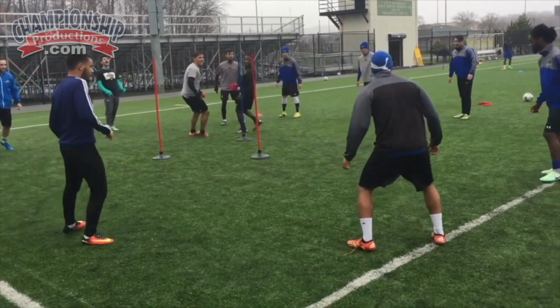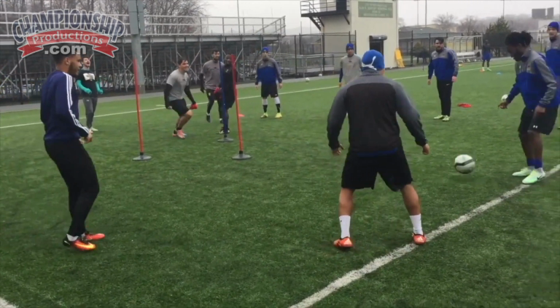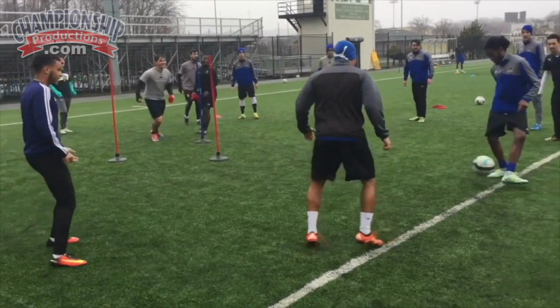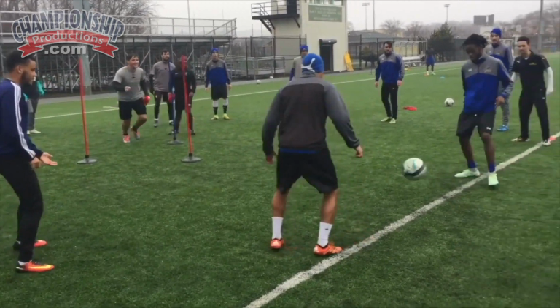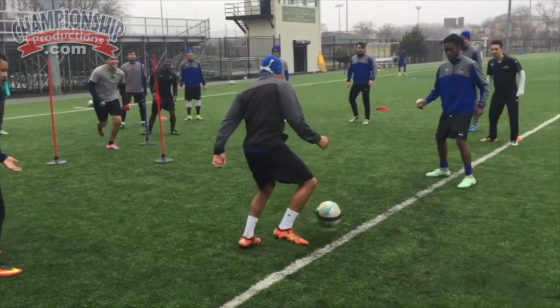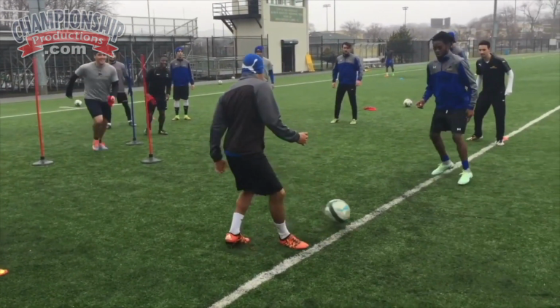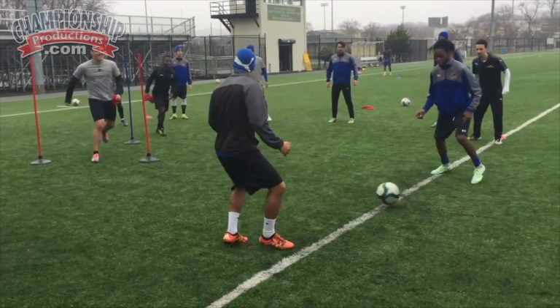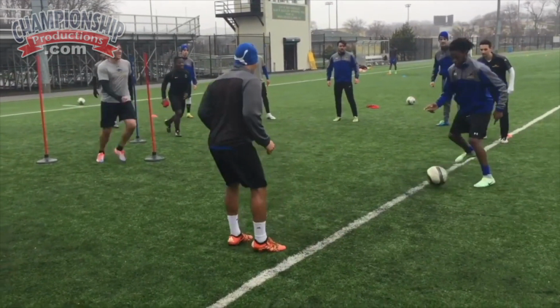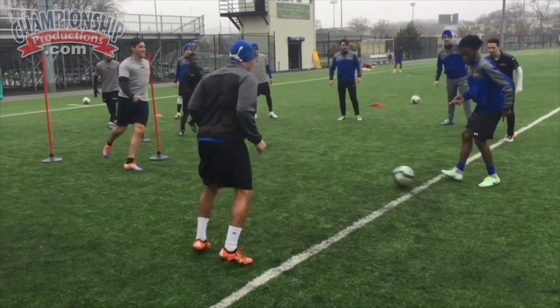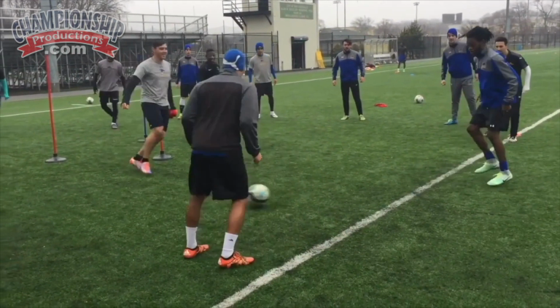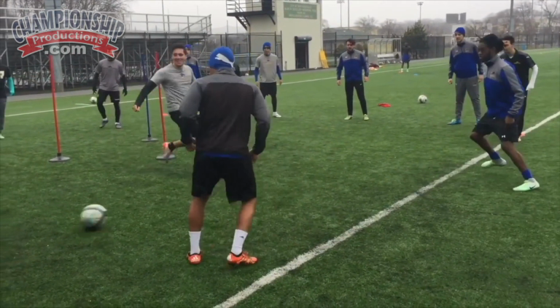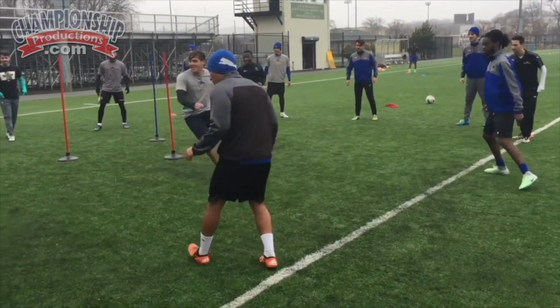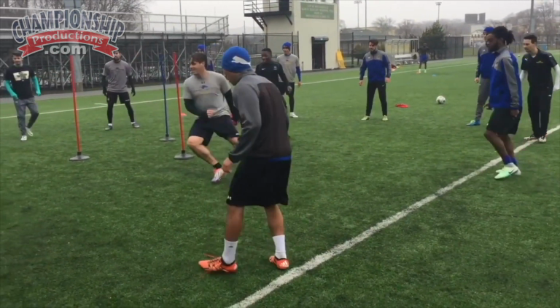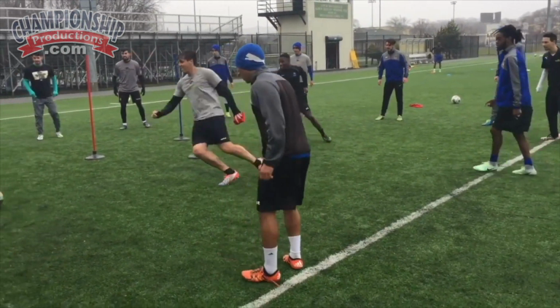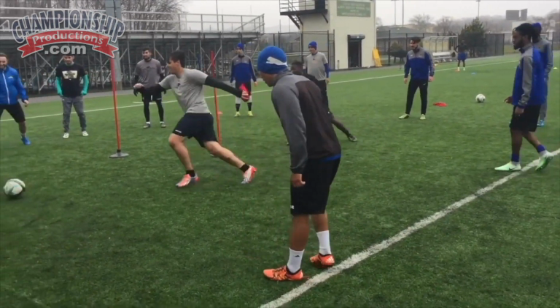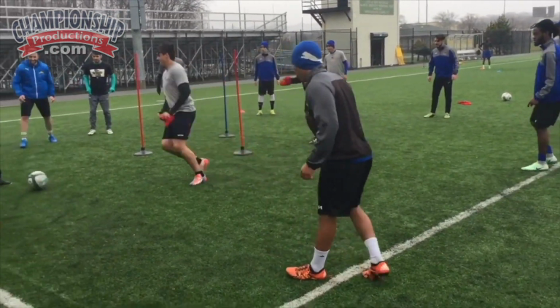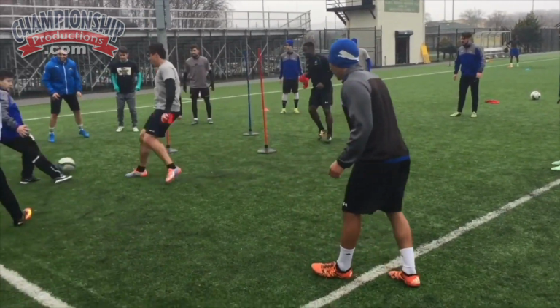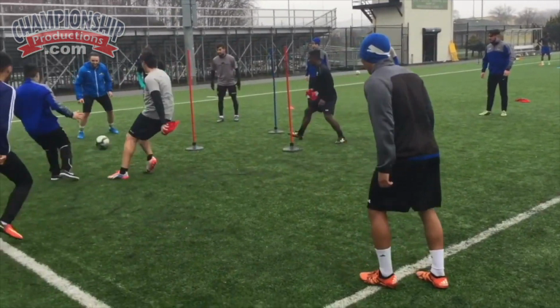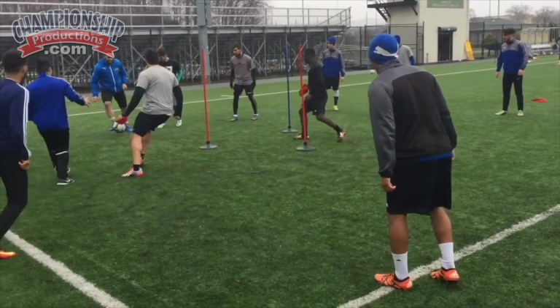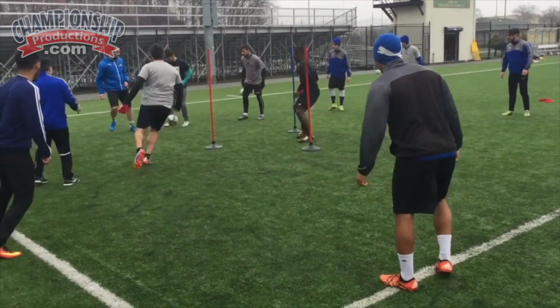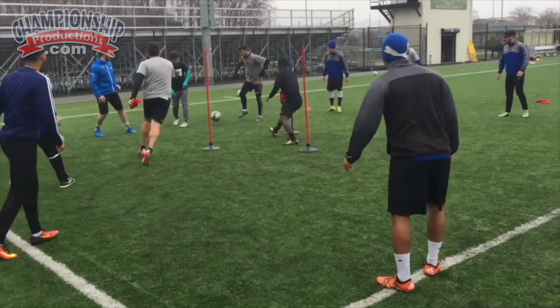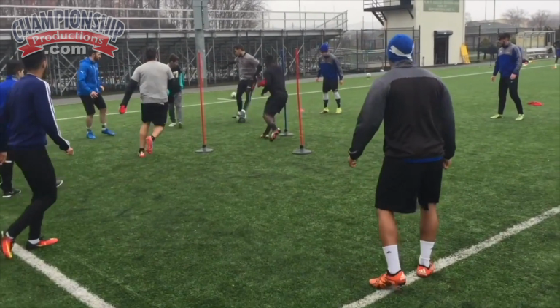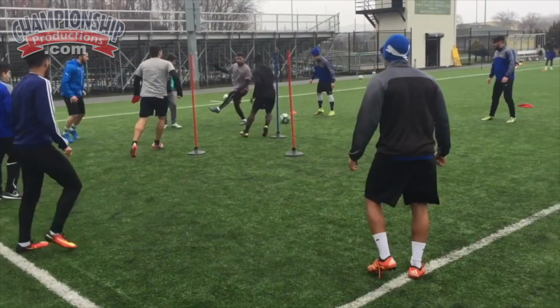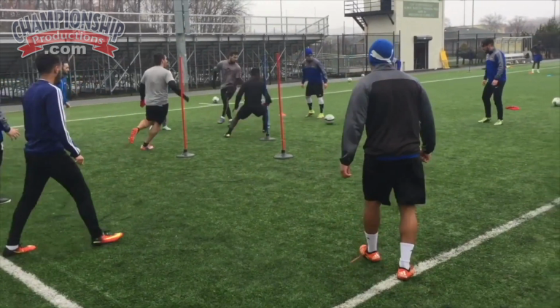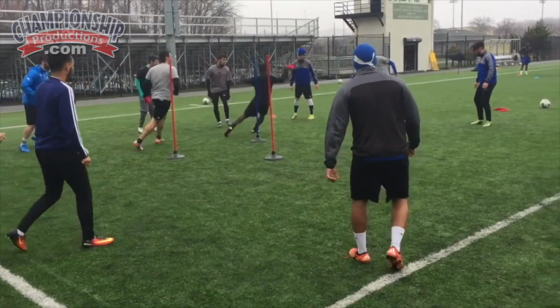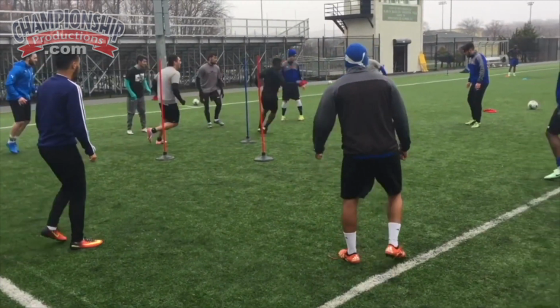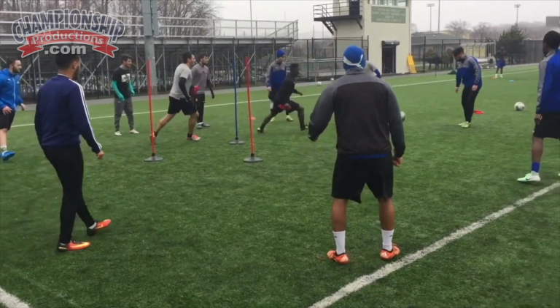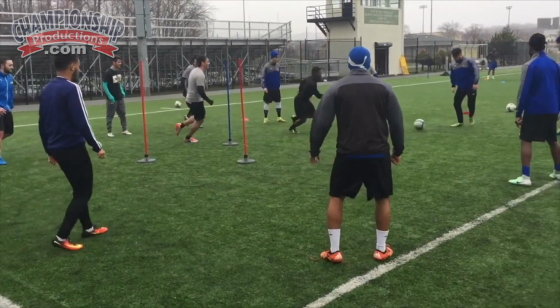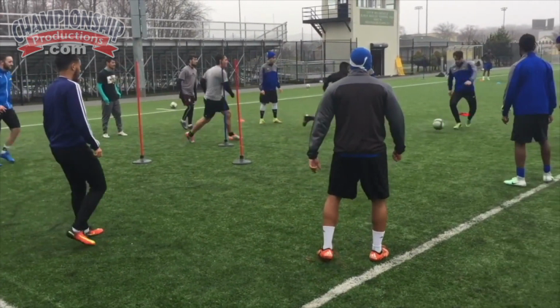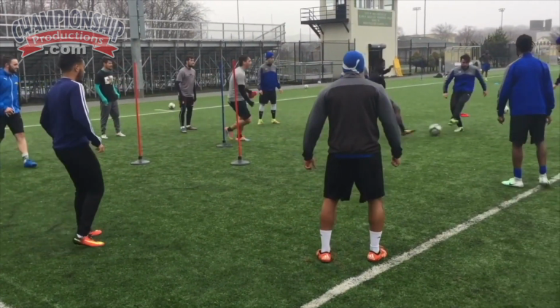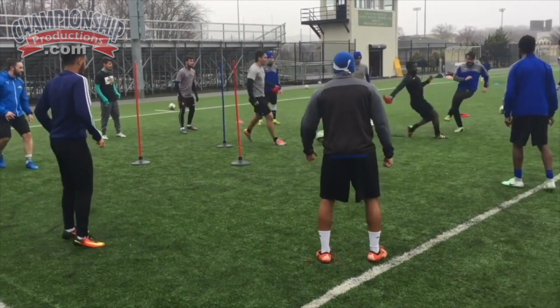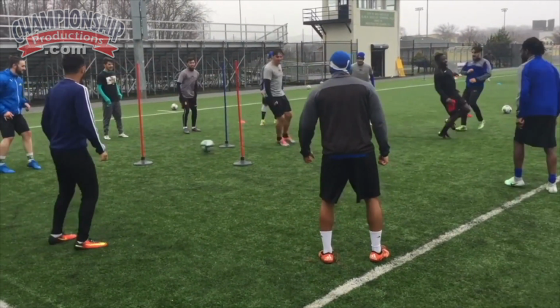I believe this is going to culminate with a really good penetrating ball right there.